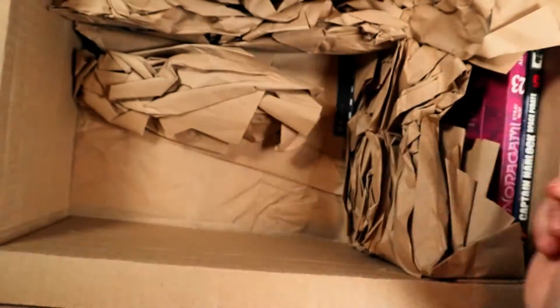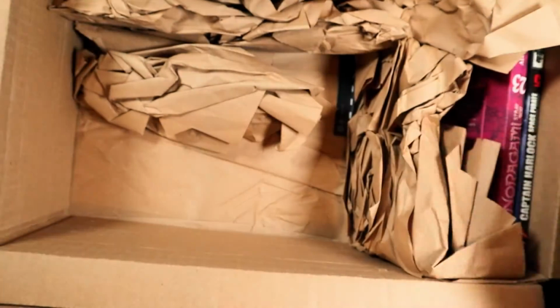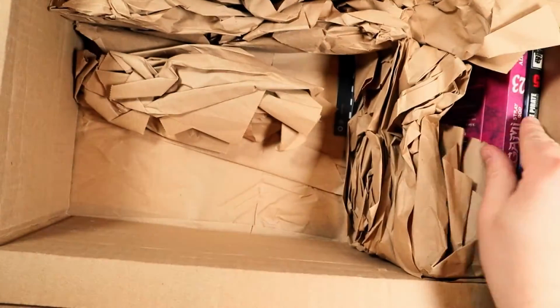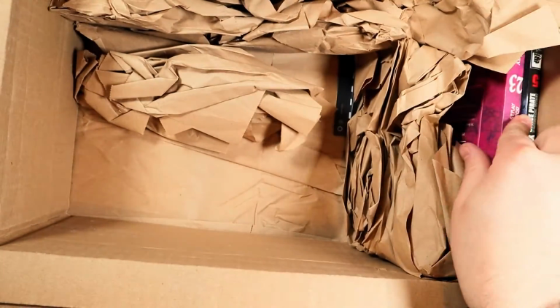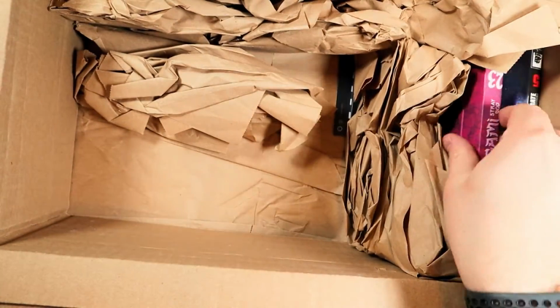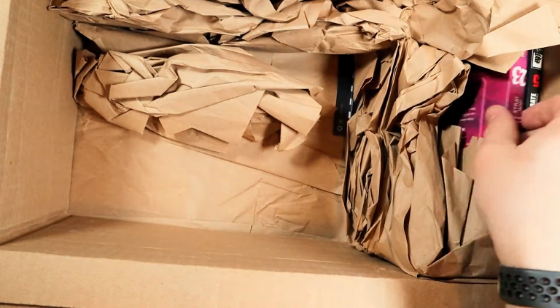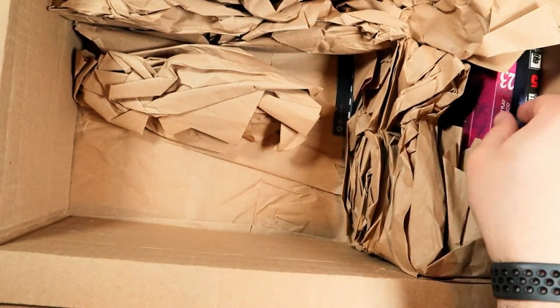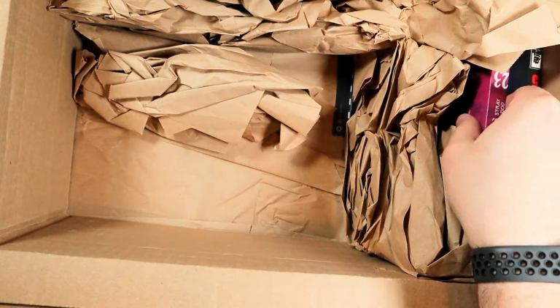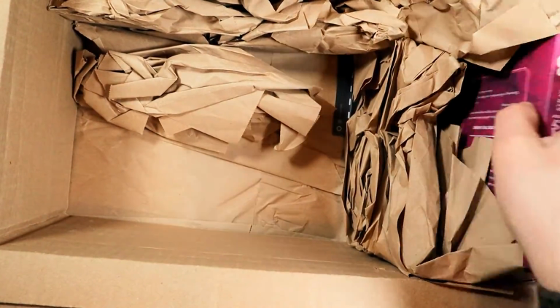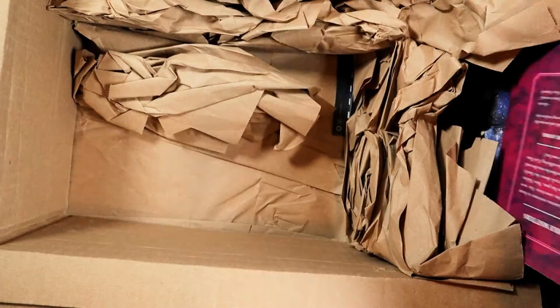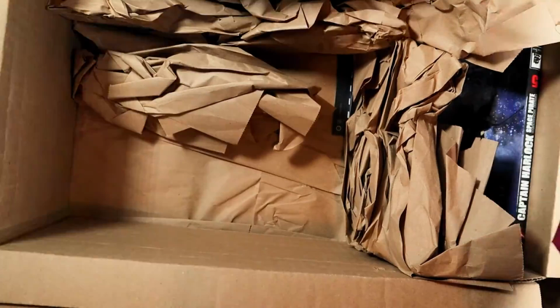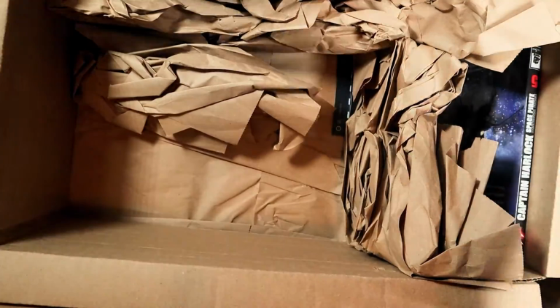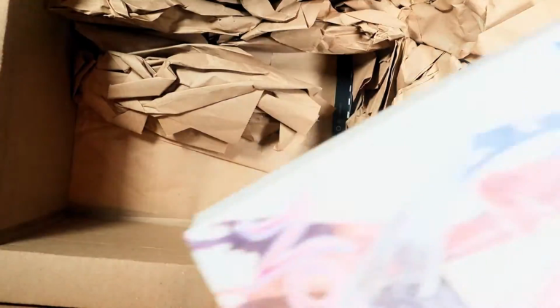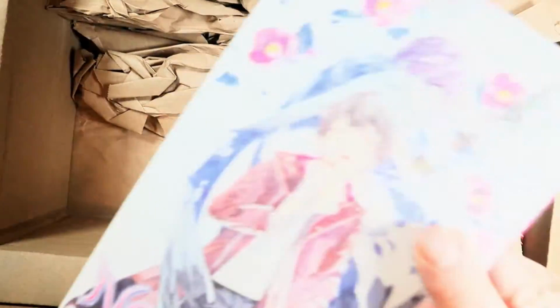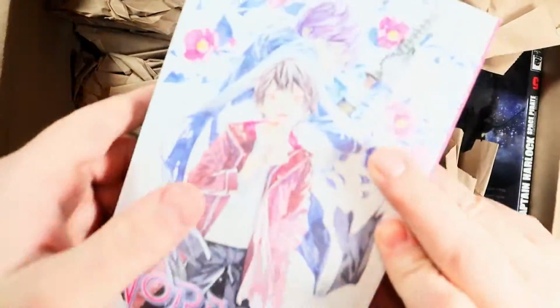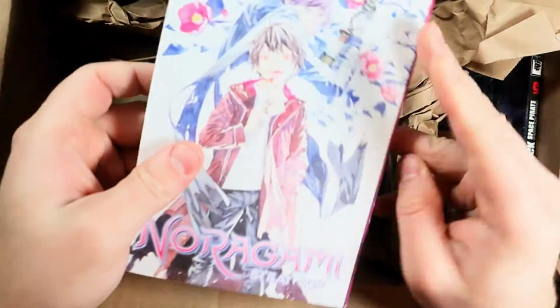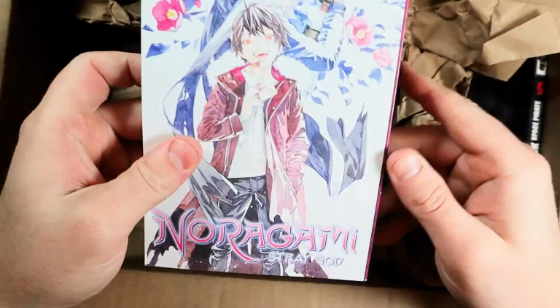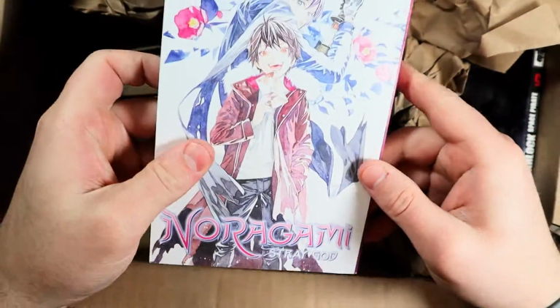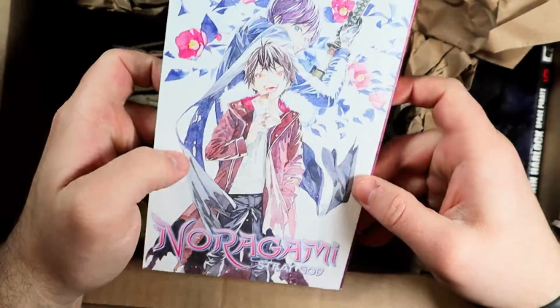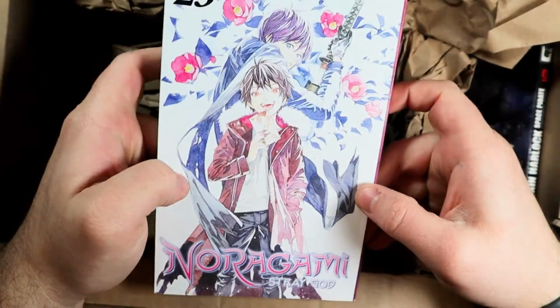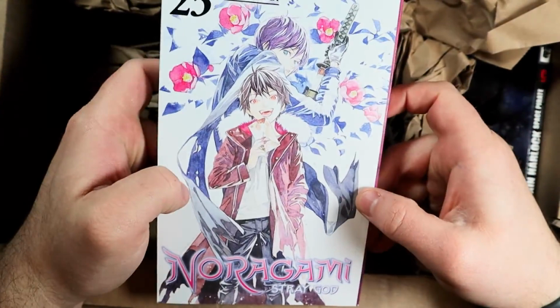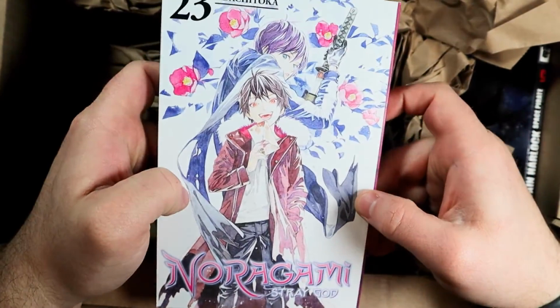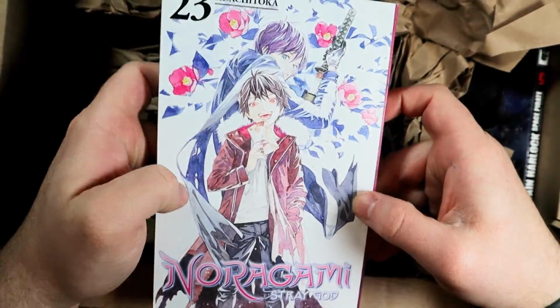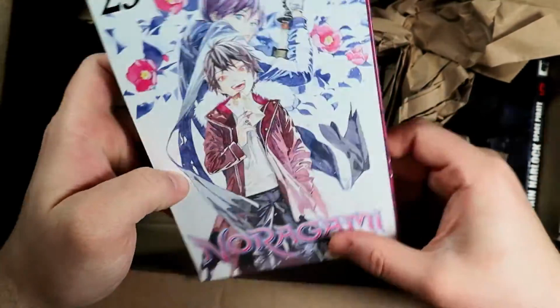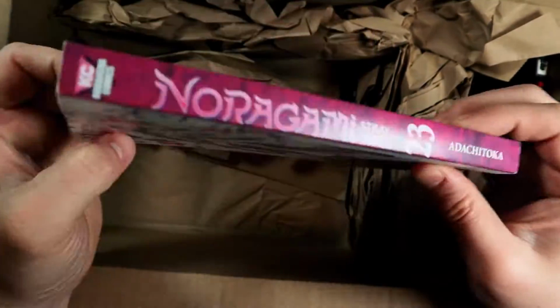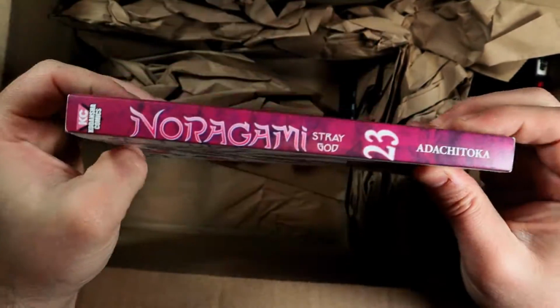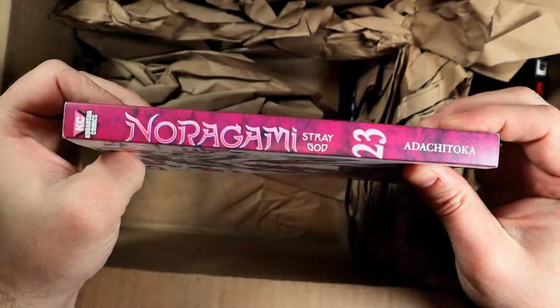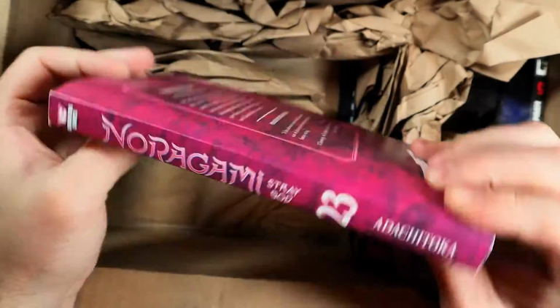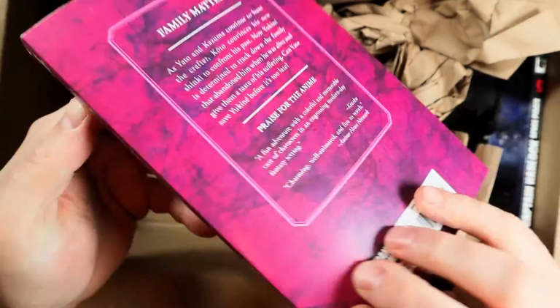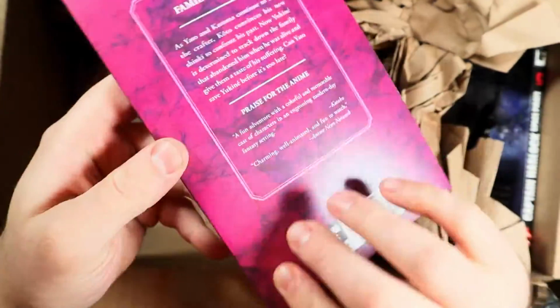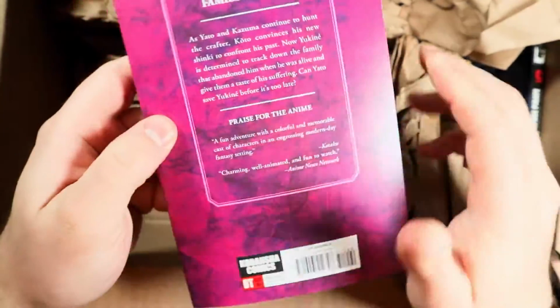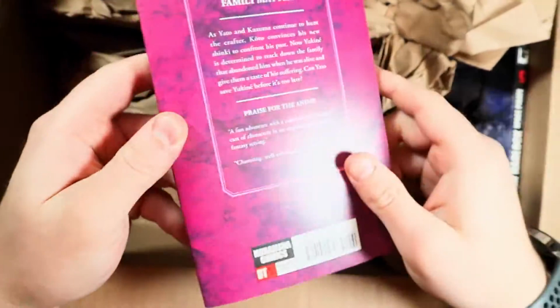Blue Period Volume 5 — we continue on through the exams and we're trying to figure out if the main character passed, if somebody didn't pass, and what's happening with his cross-dressing friend. Tough to say.